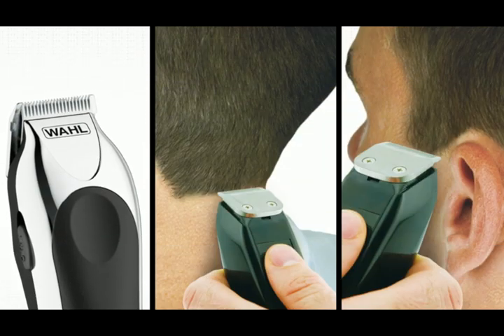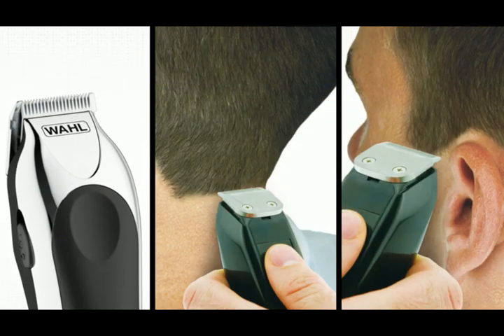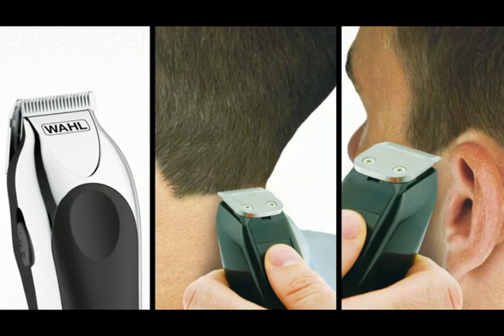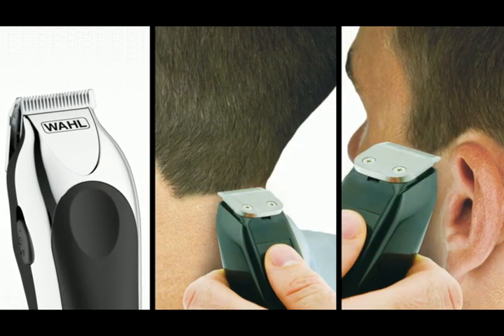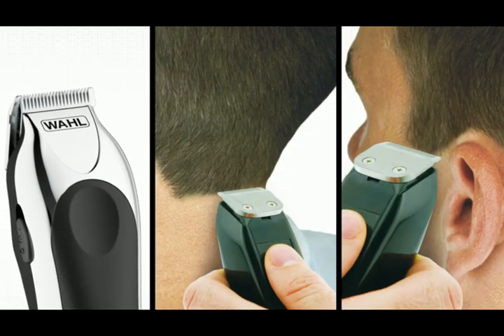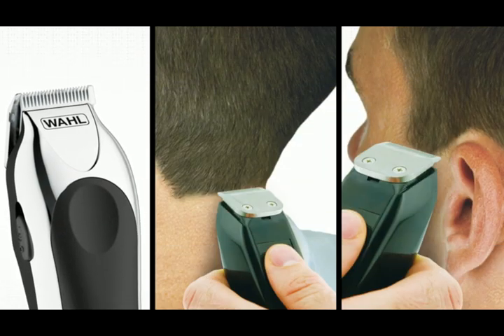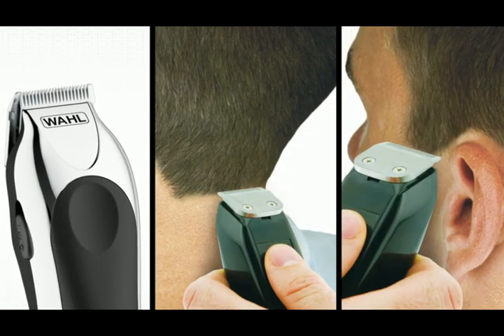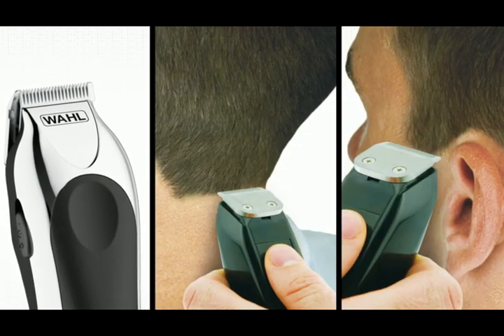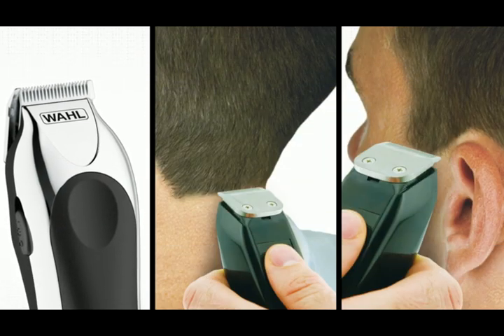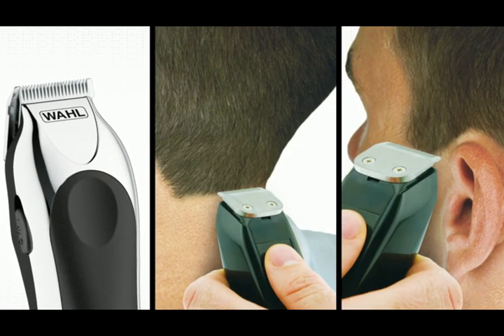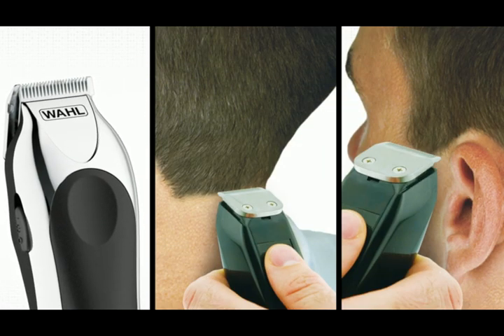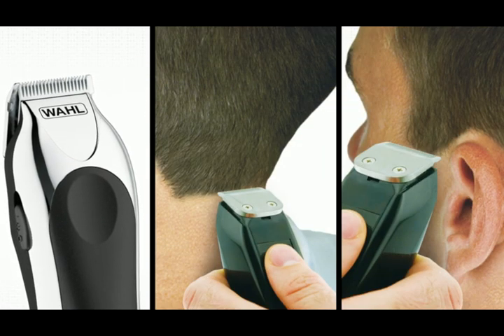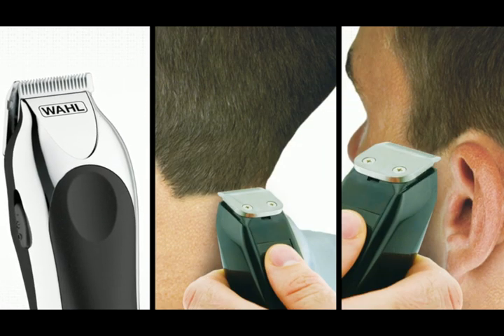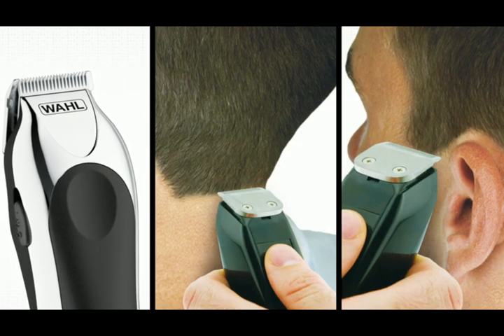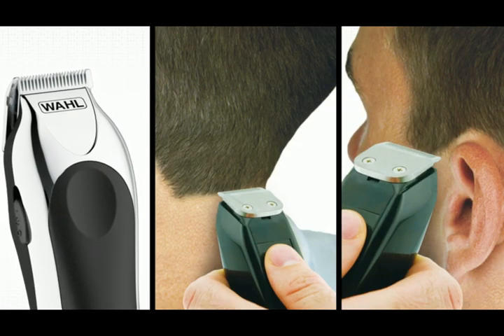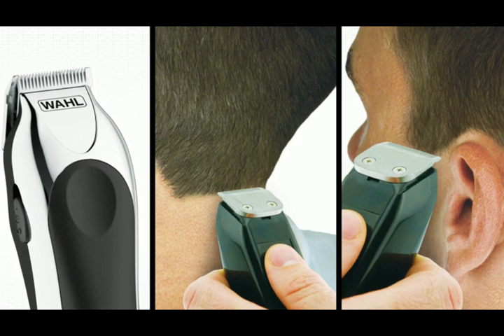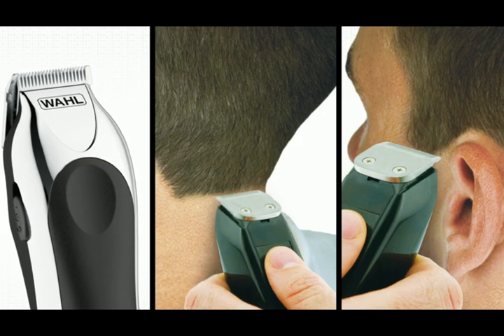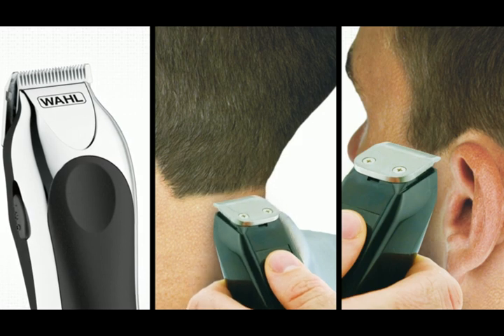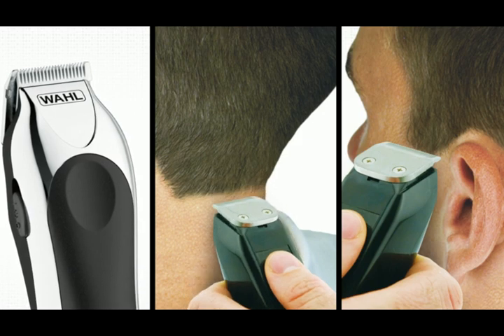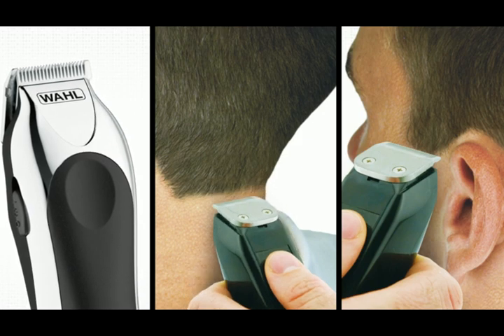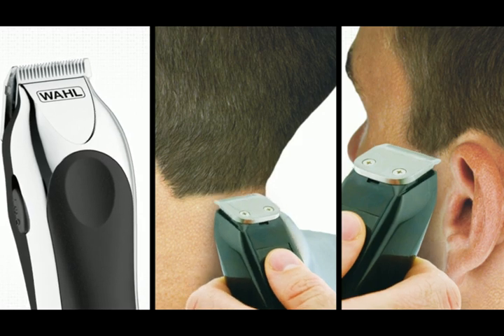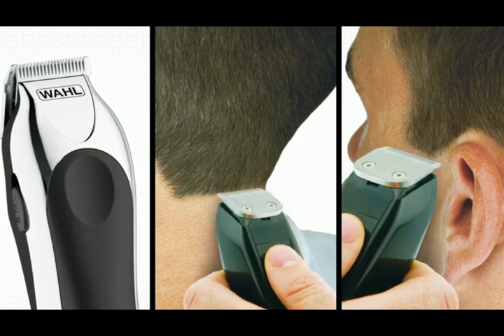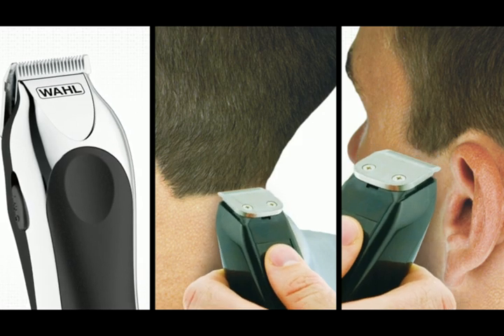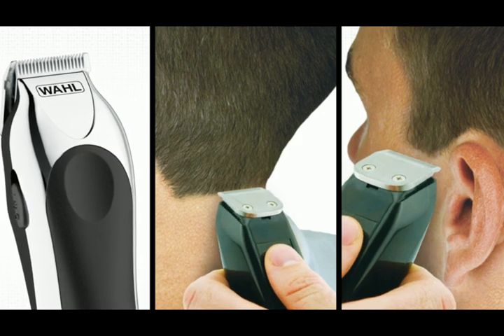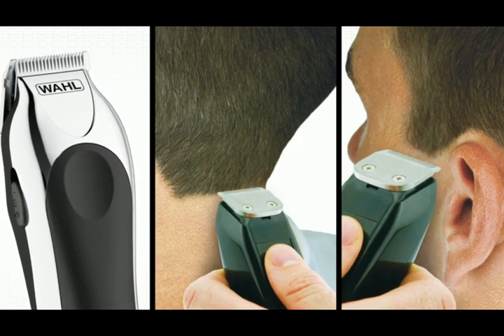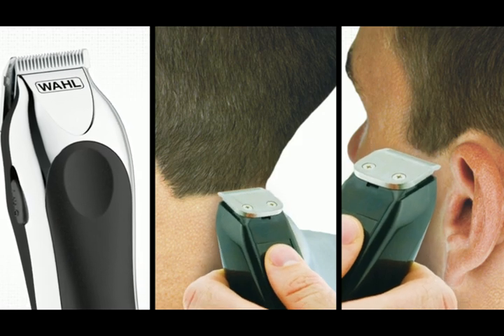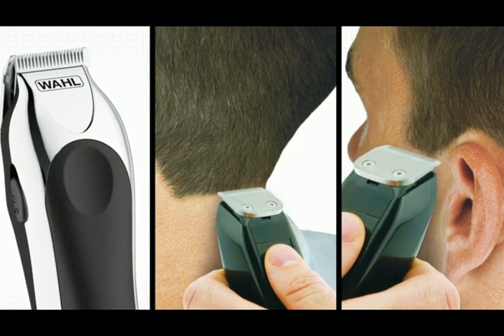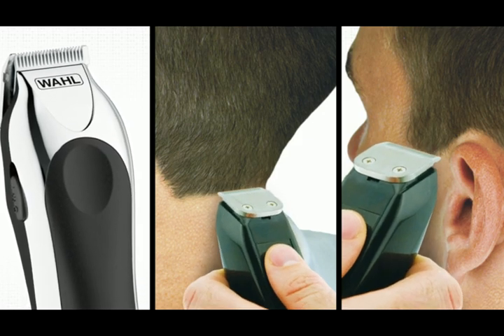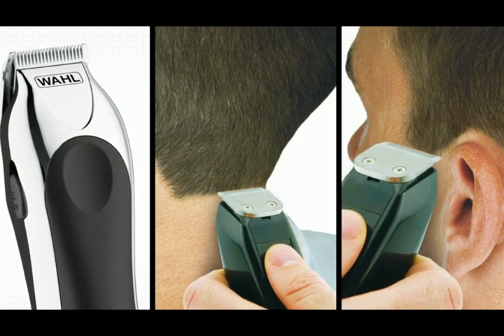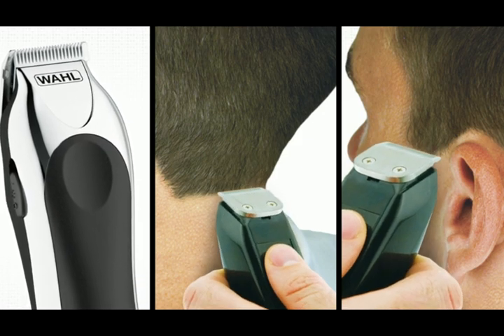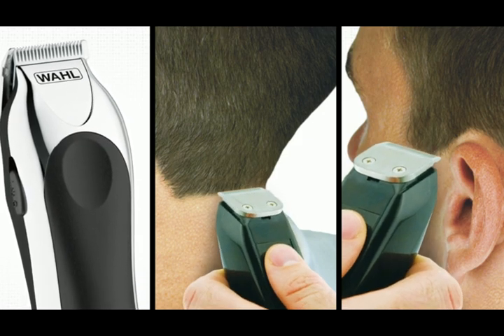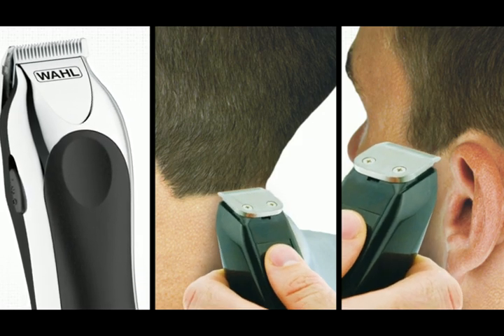For those quick touch-ups, the detail trimmer is perfect for cleaning up necklines, trimming sideburns, and detailing around the ears.